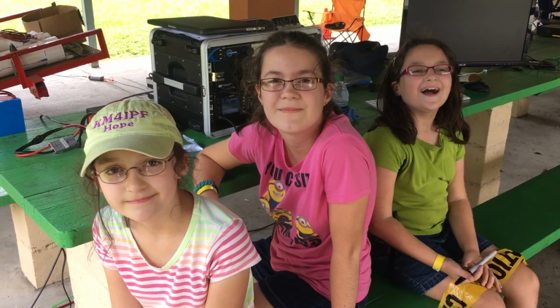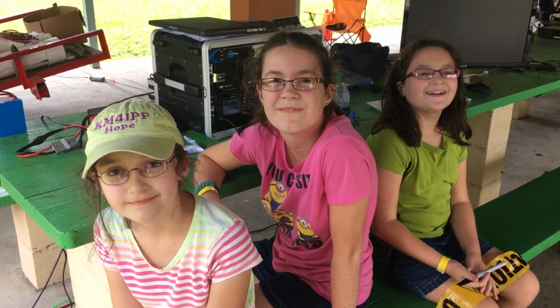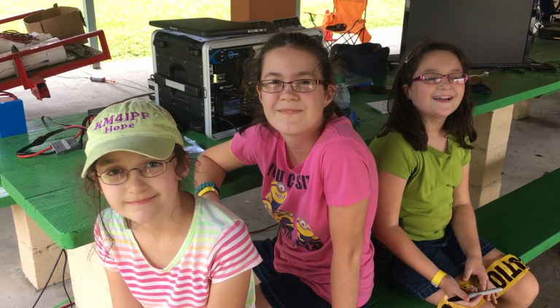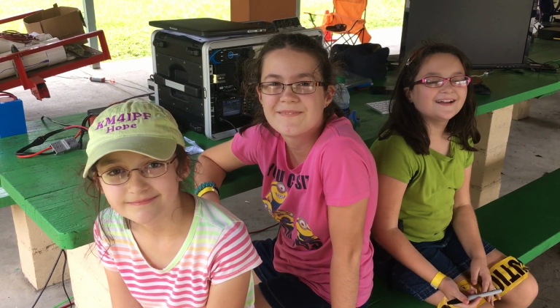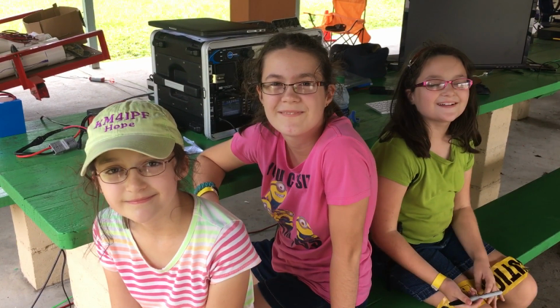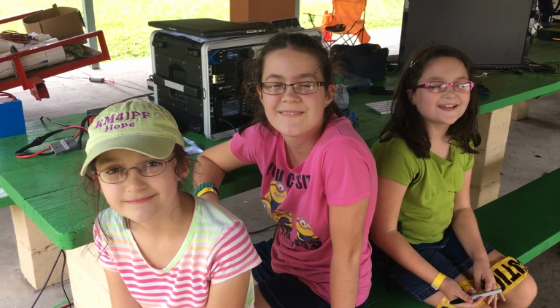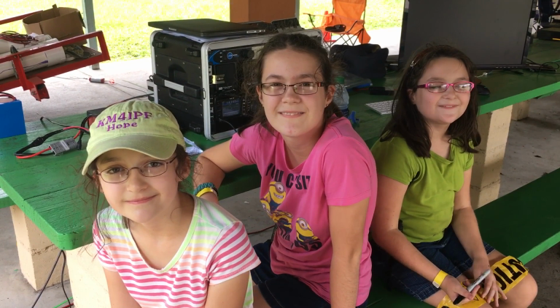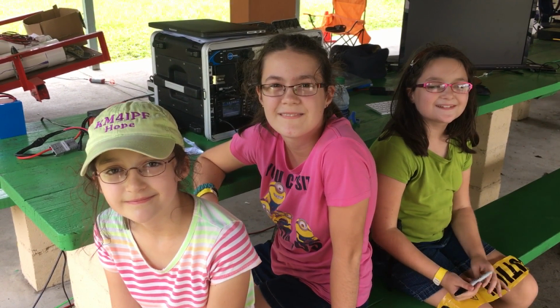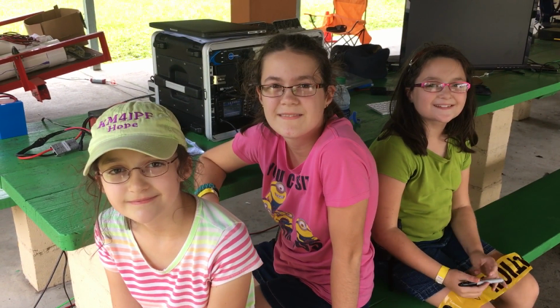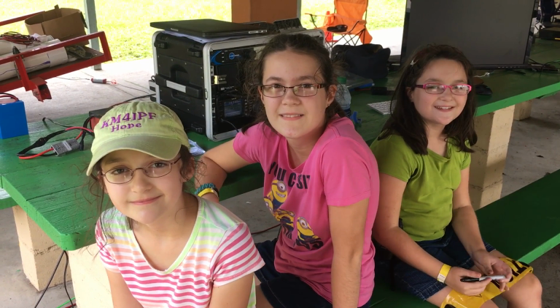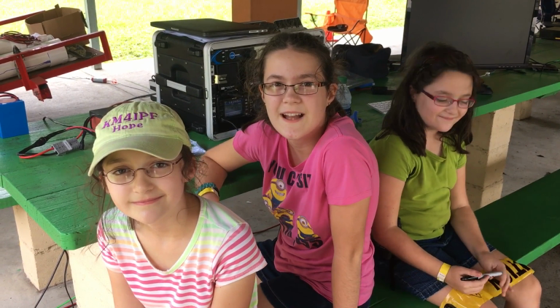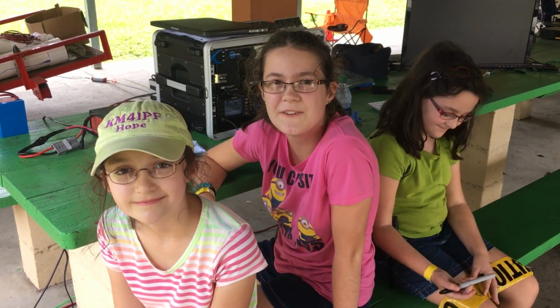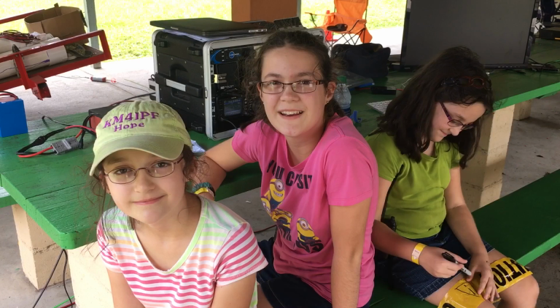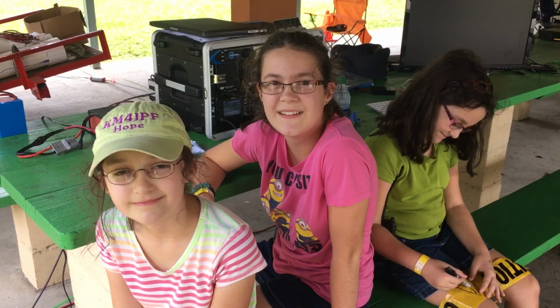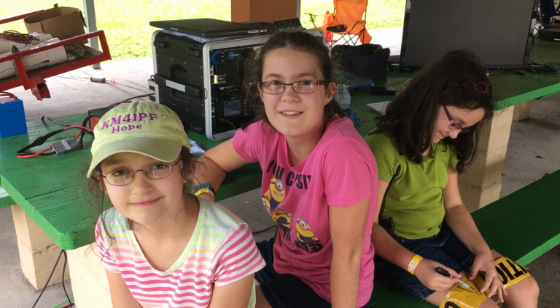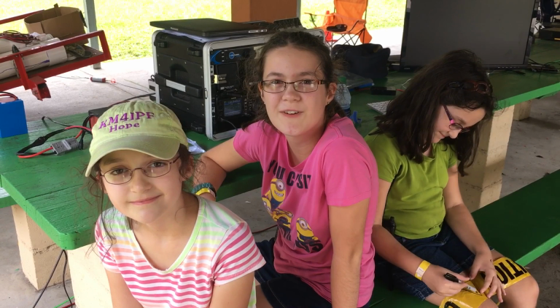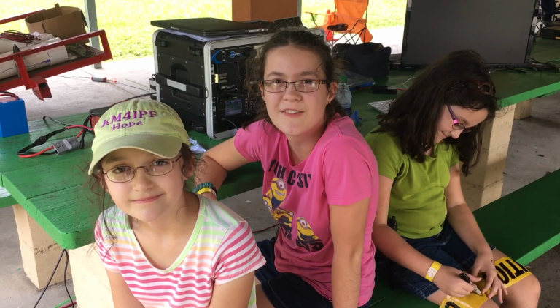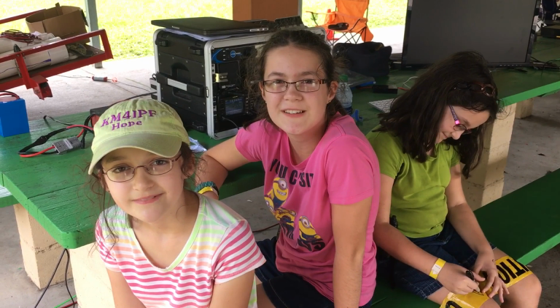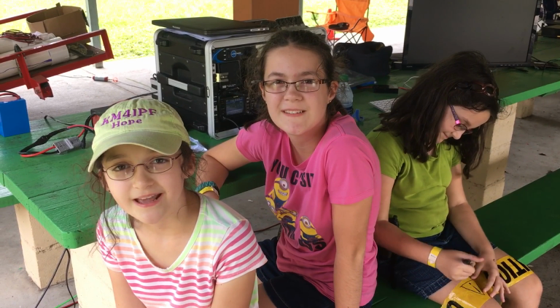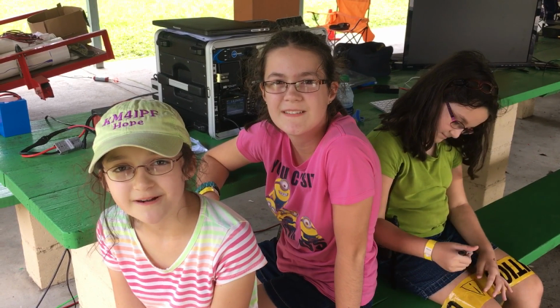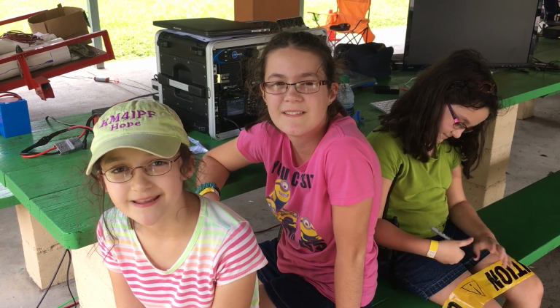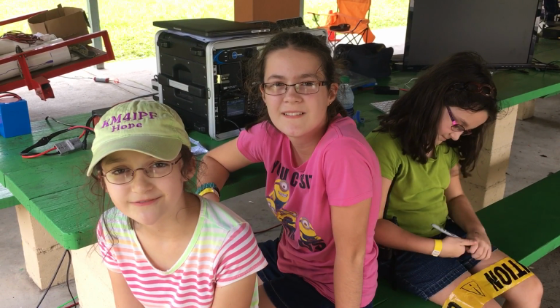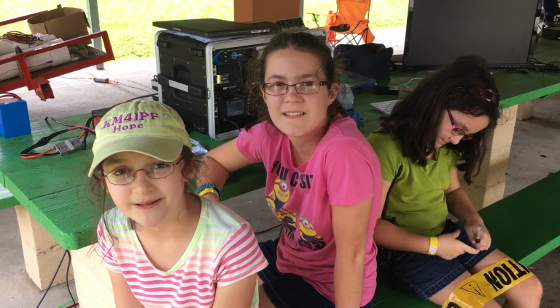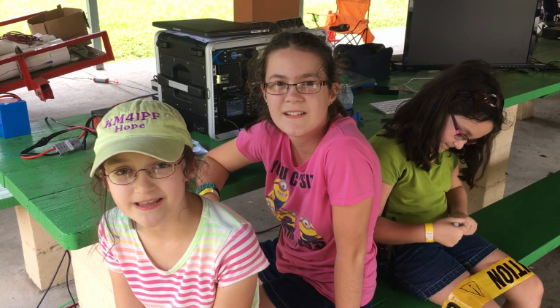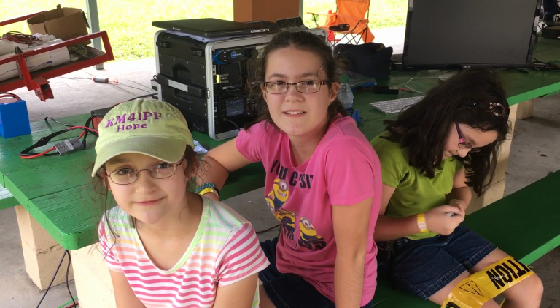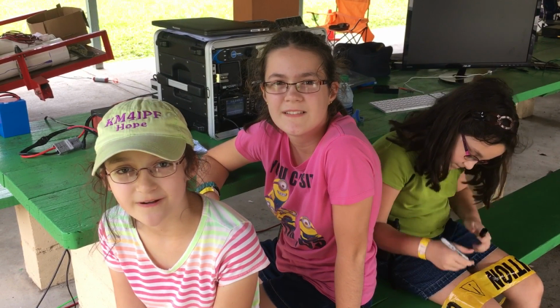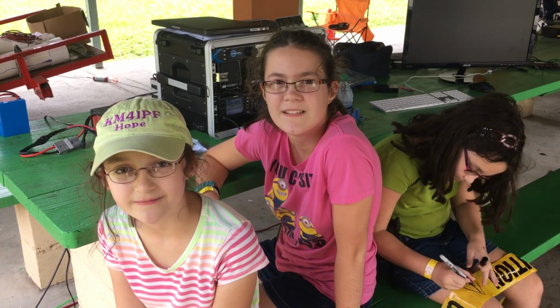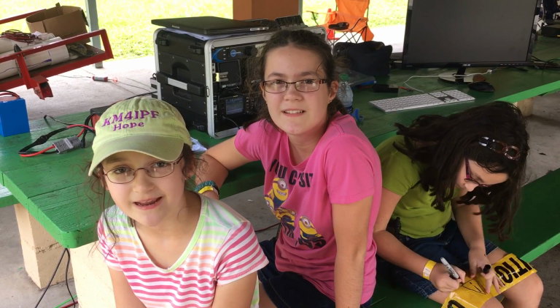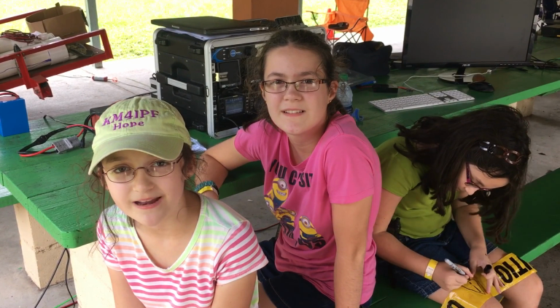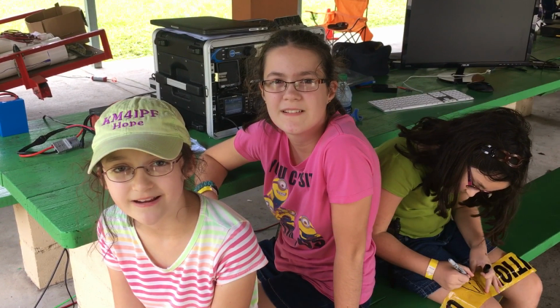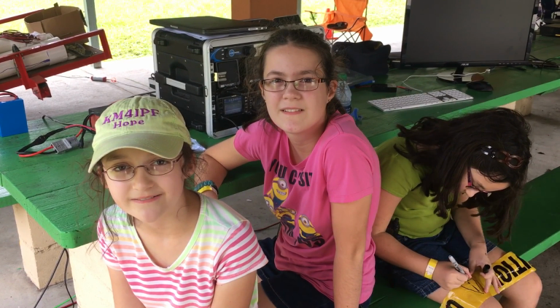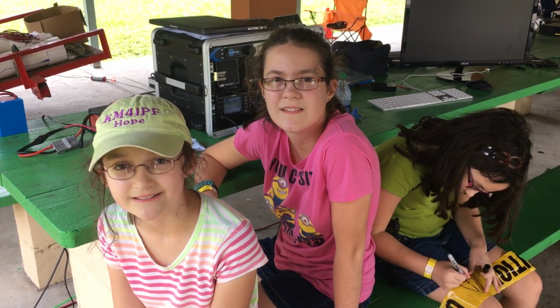Hi, I'm Grace, KM4TST. I'm Tithana, 84FH. And I'm Hope, KM4IPF. Welcome to hamradio.world.